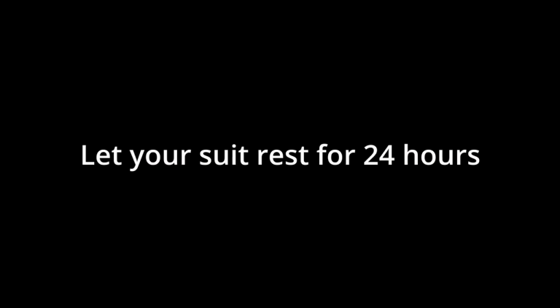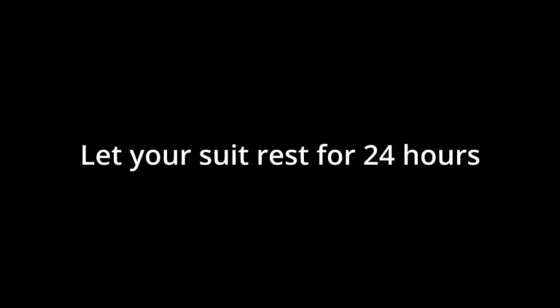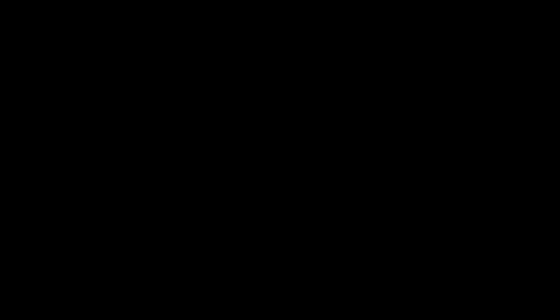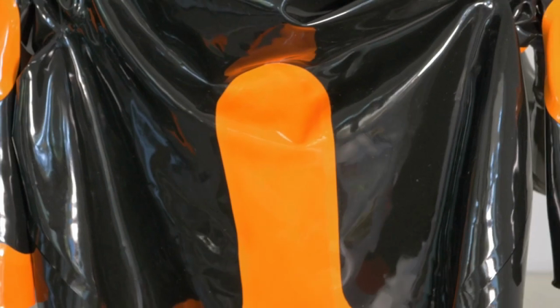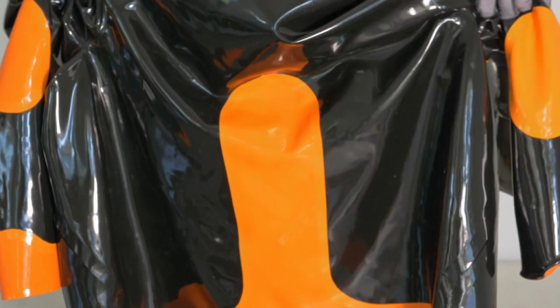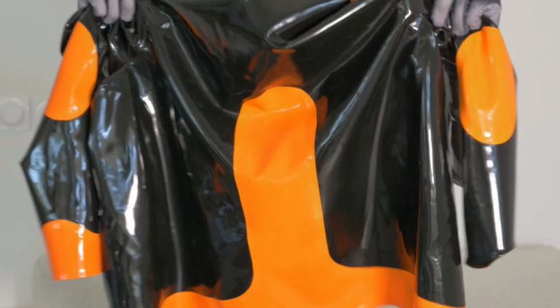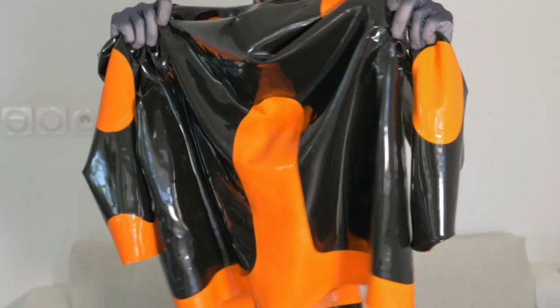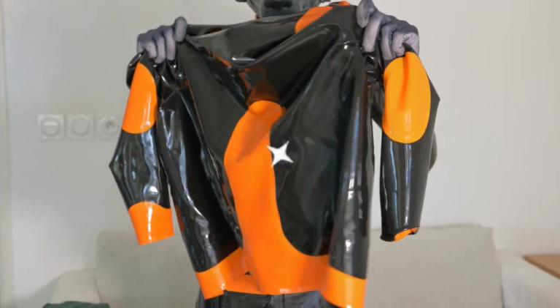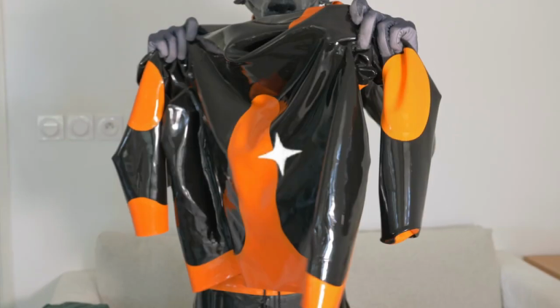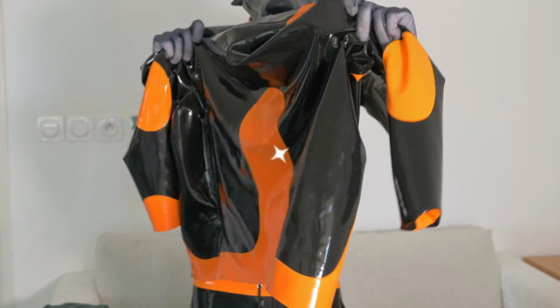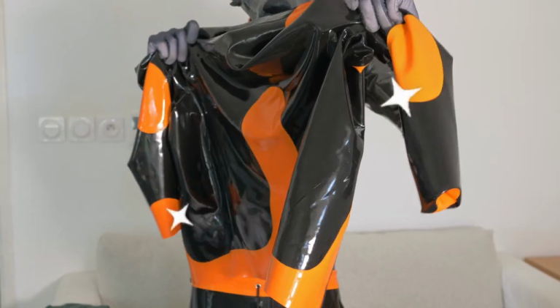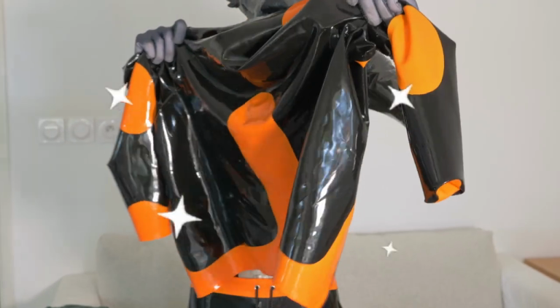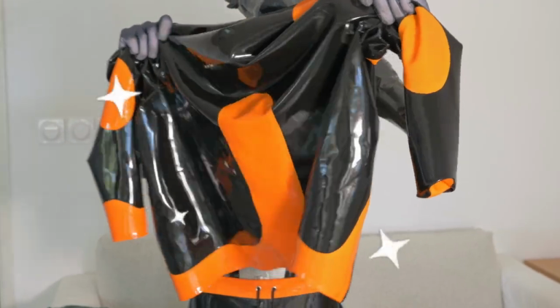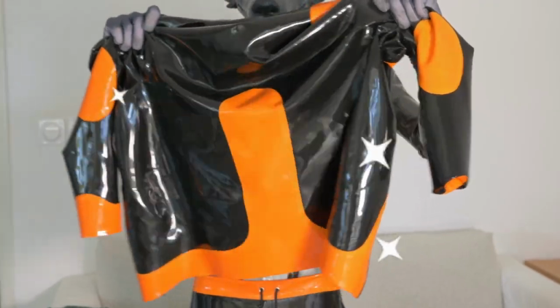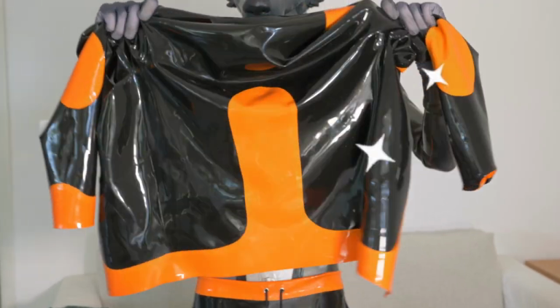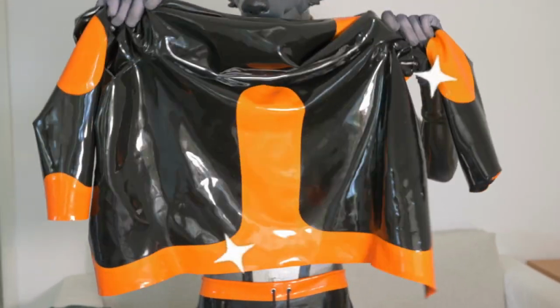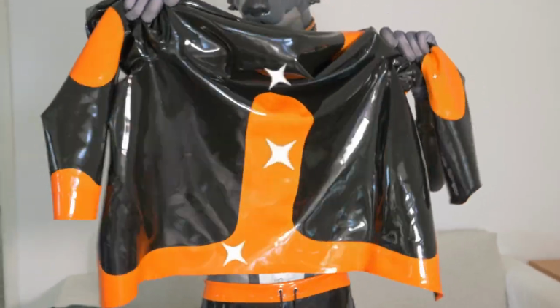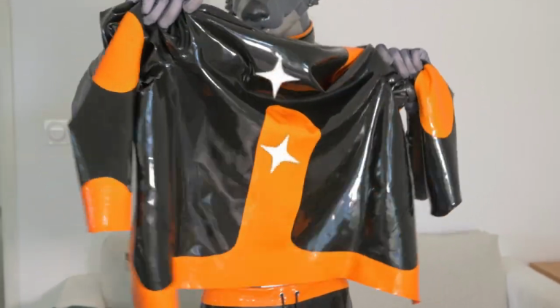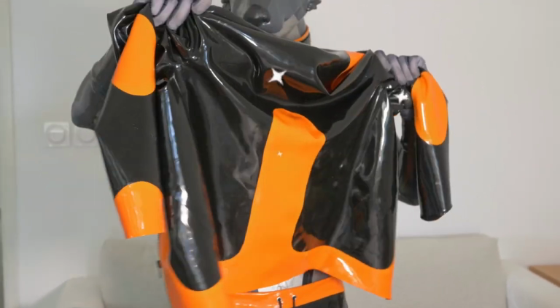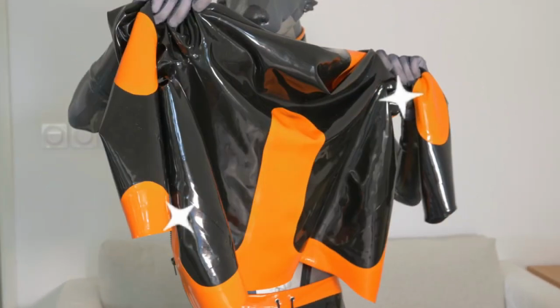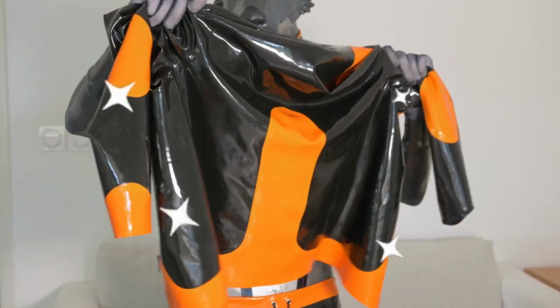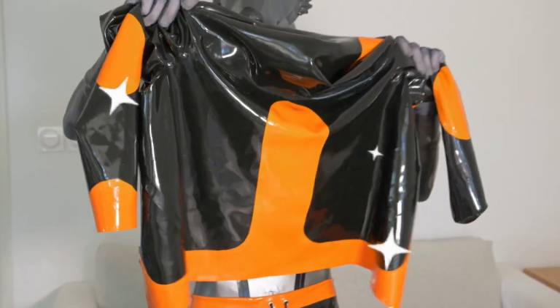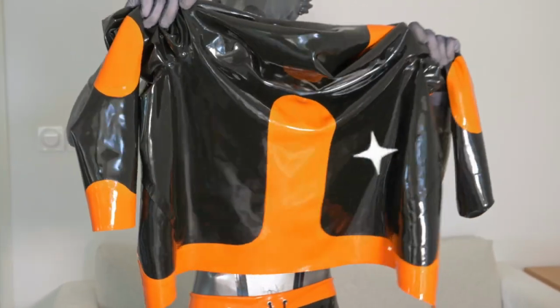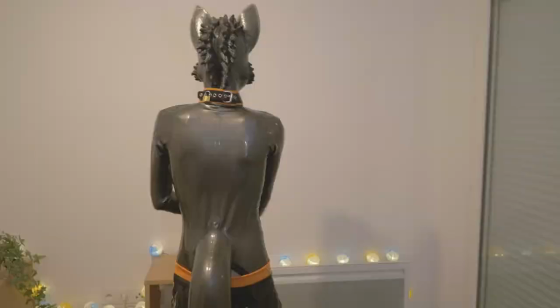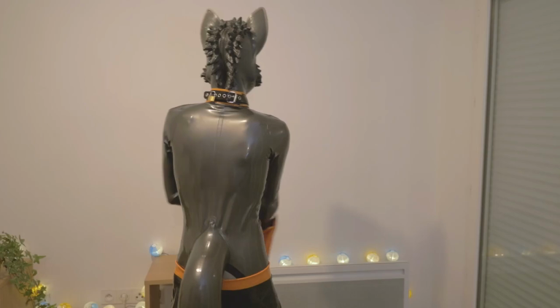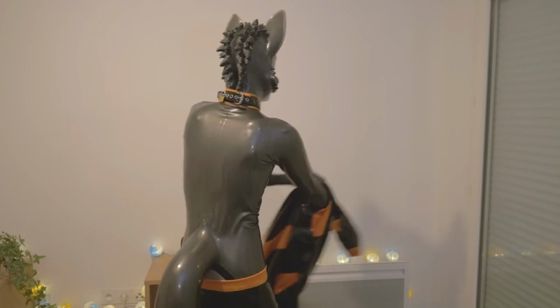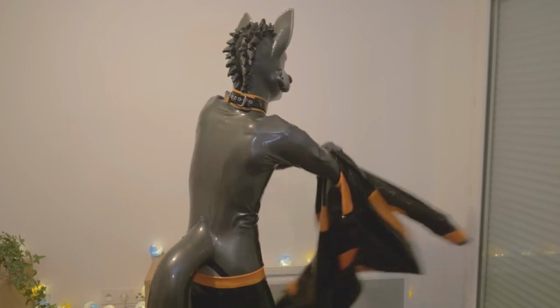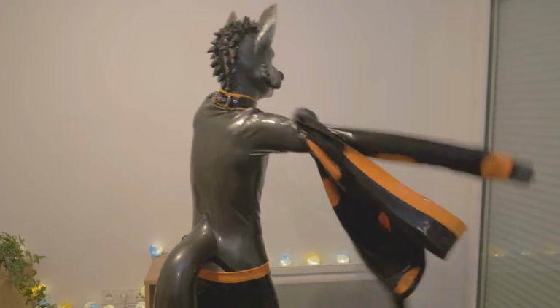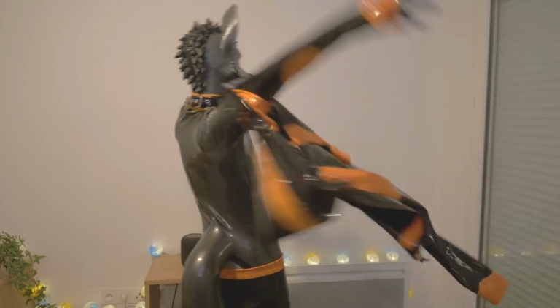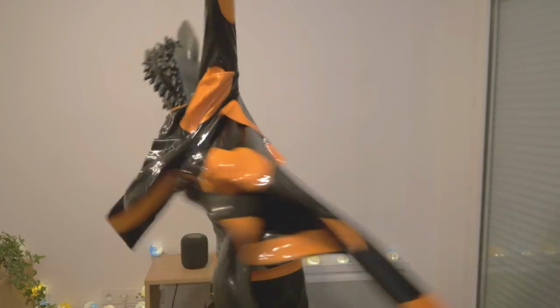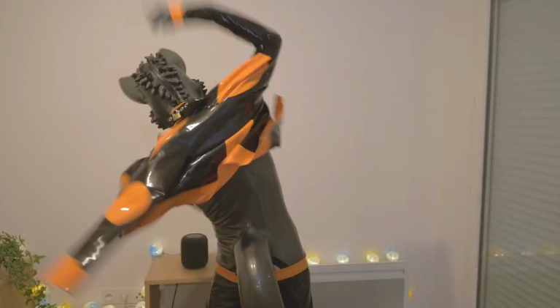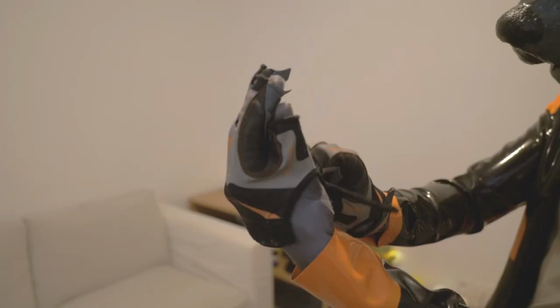Et voilà! Your latex is now fixed and you are ready for your revenge.